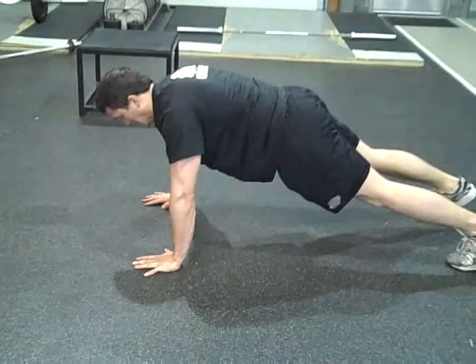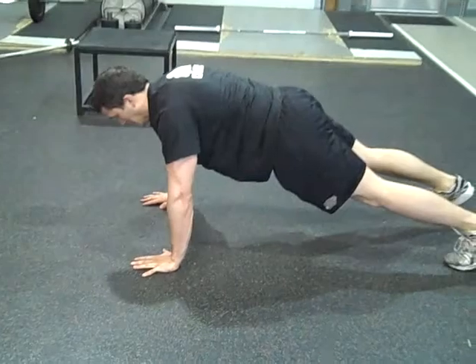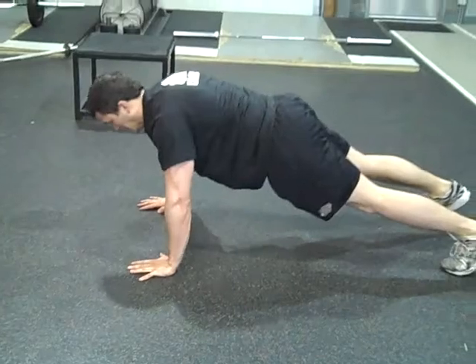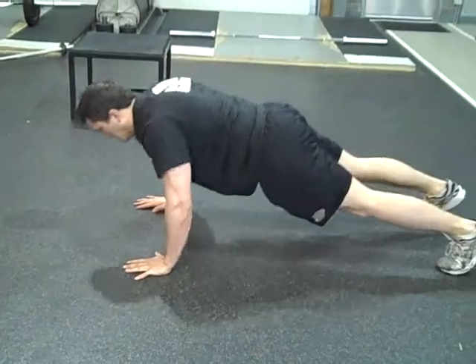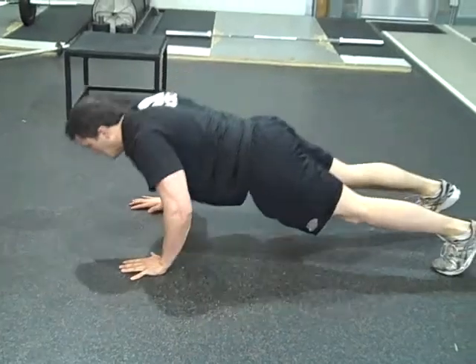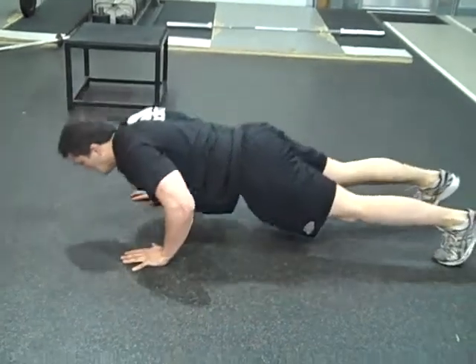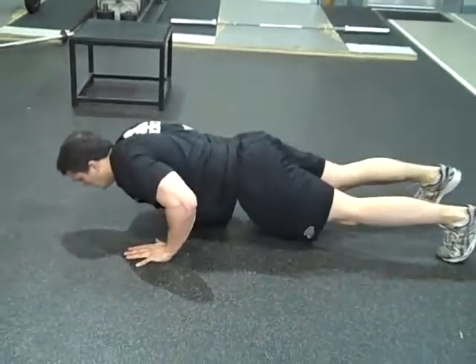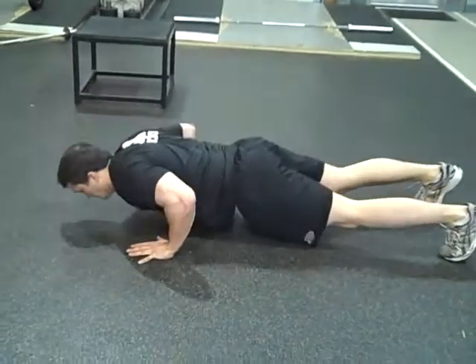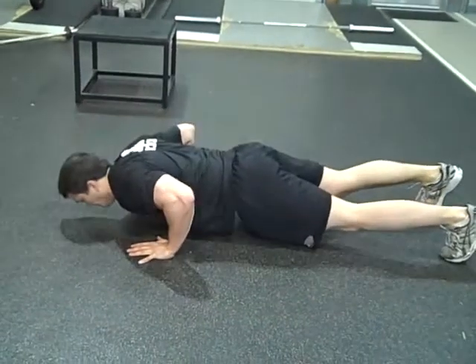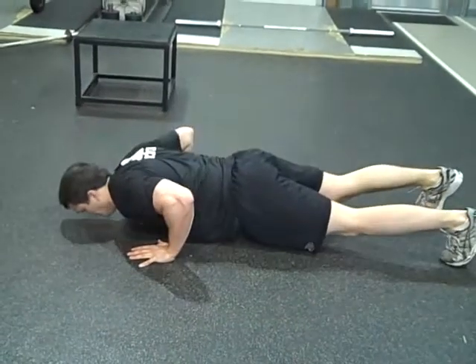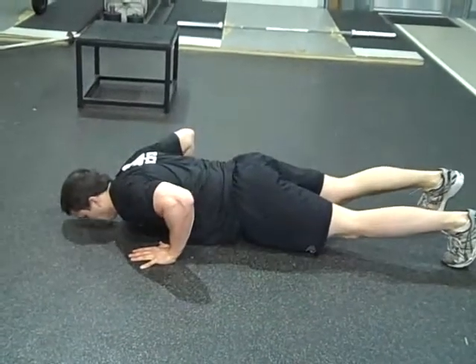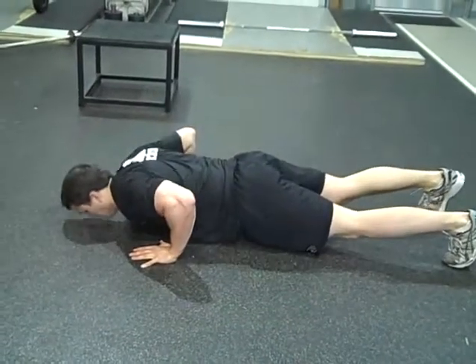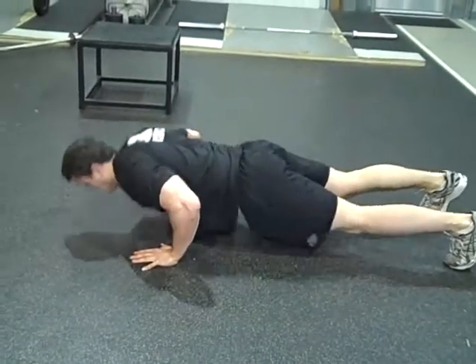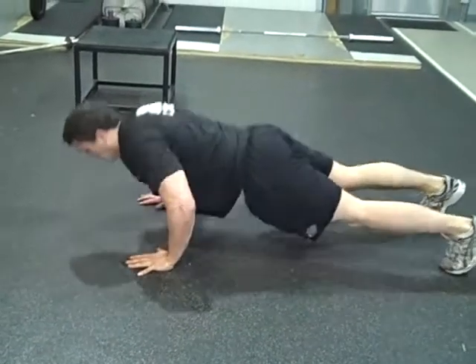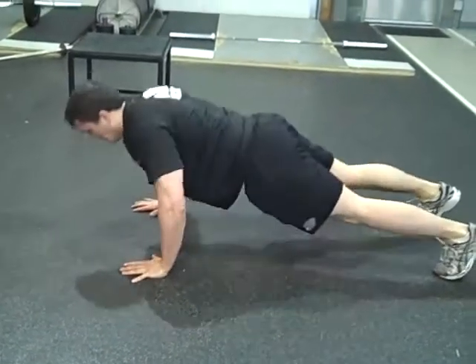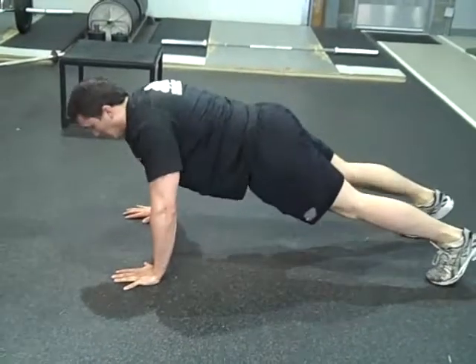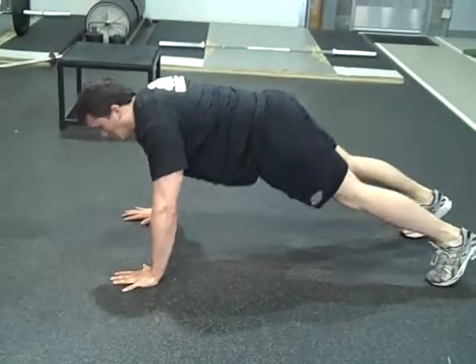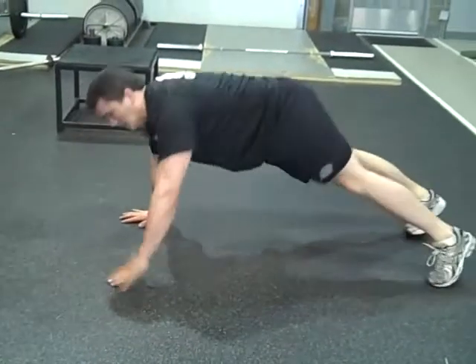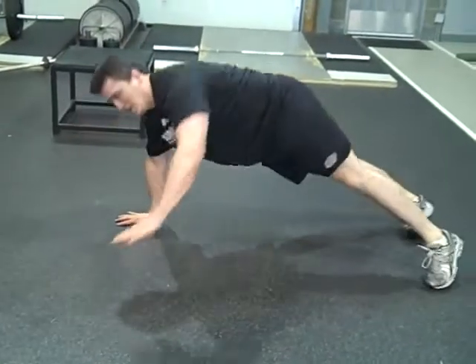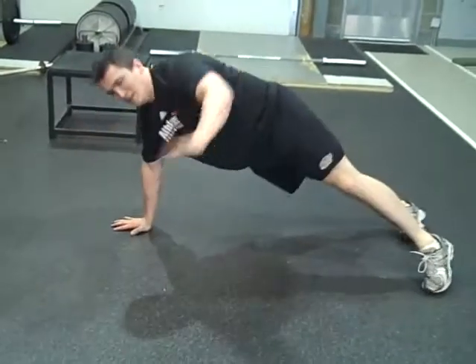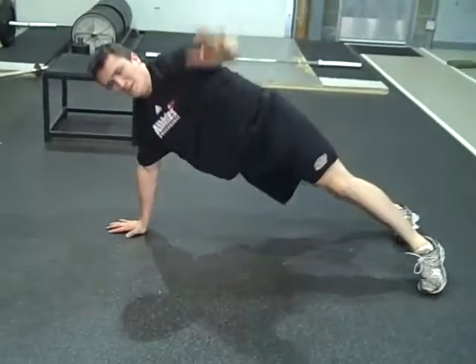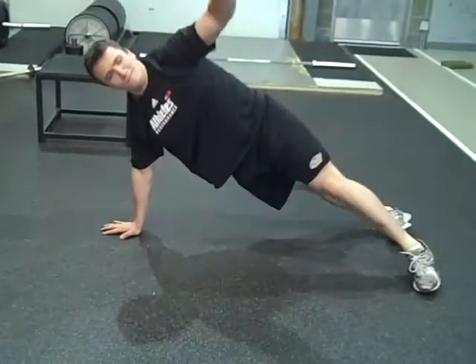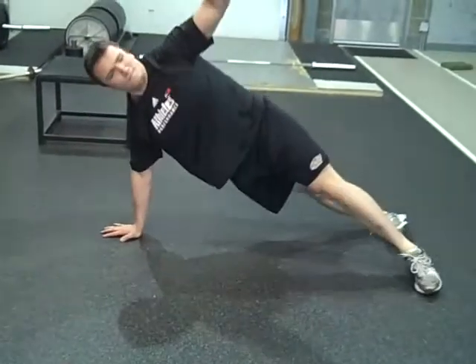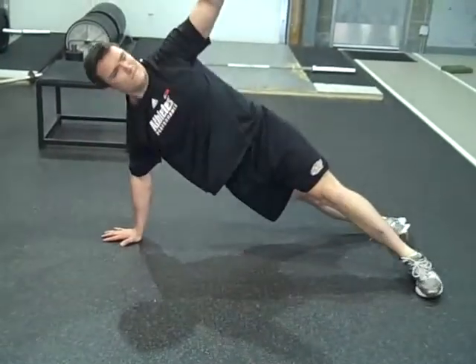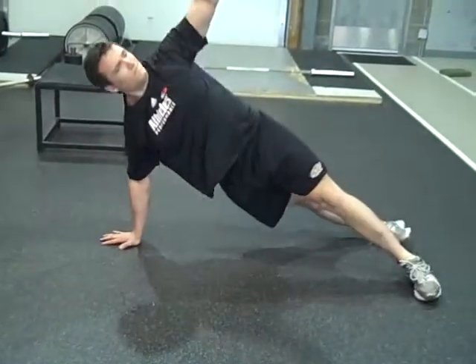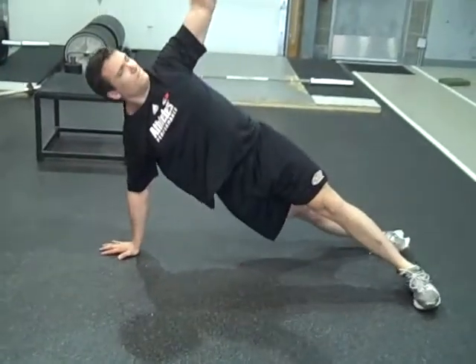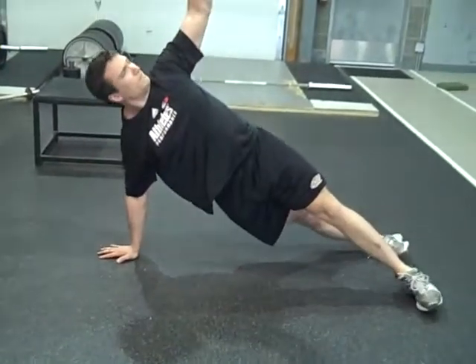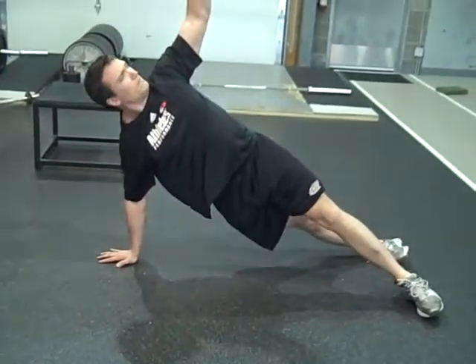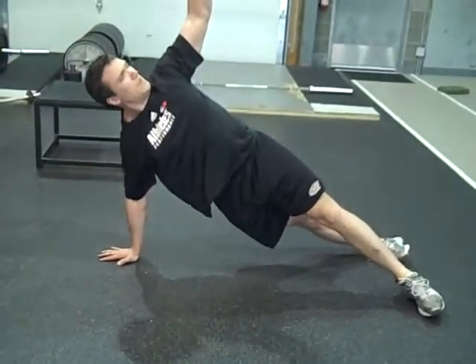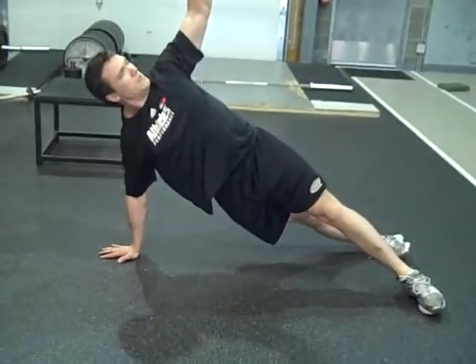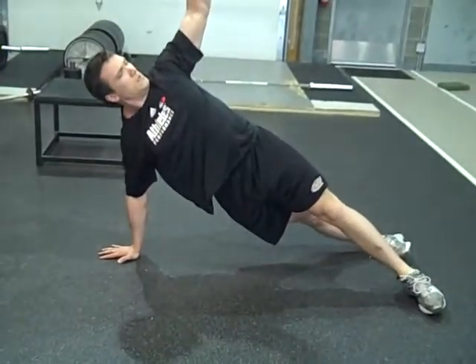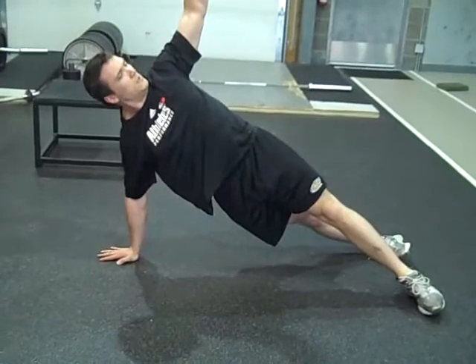So T push-up, full push-up, and then rotating as a unit.